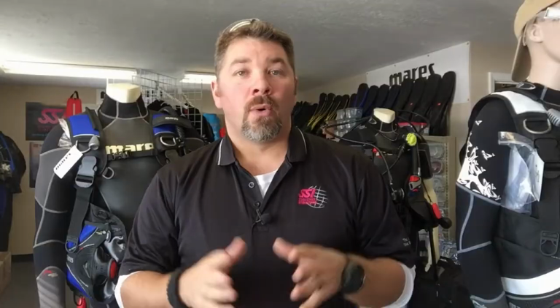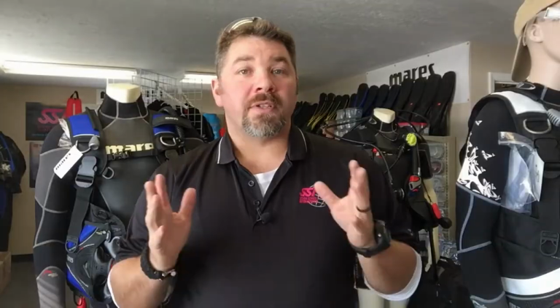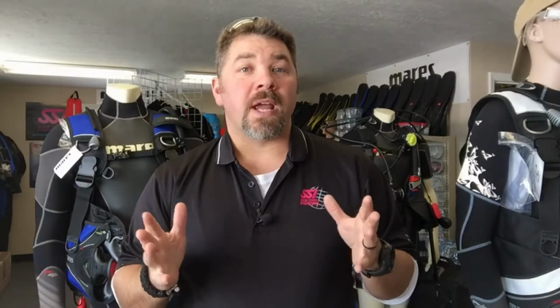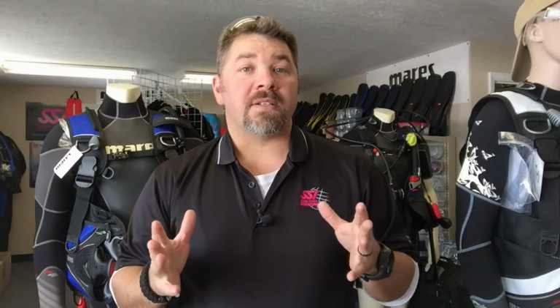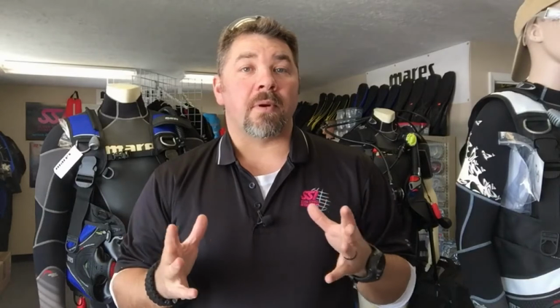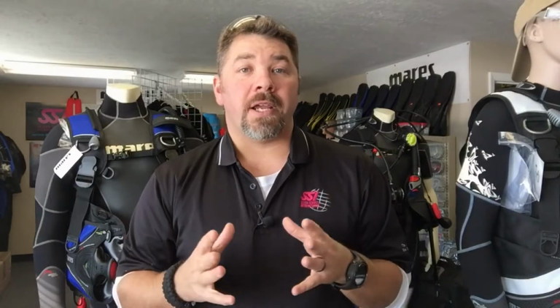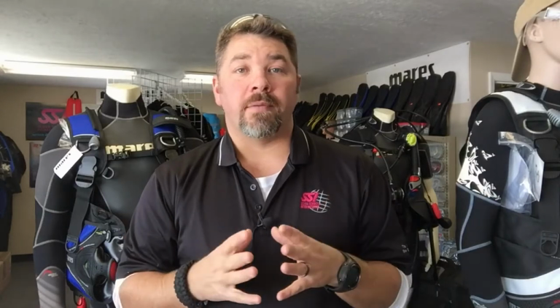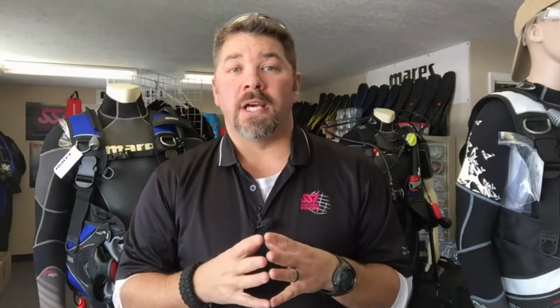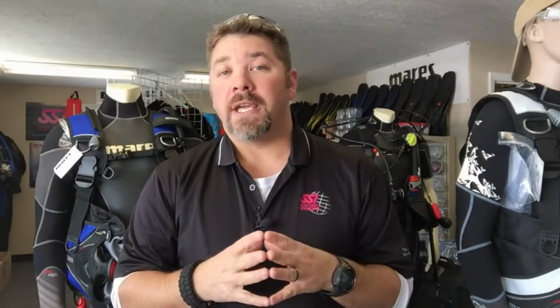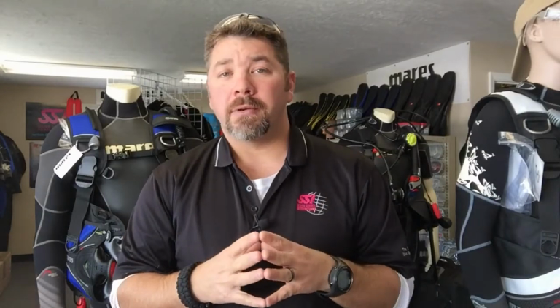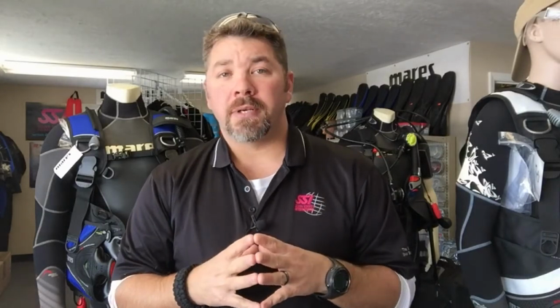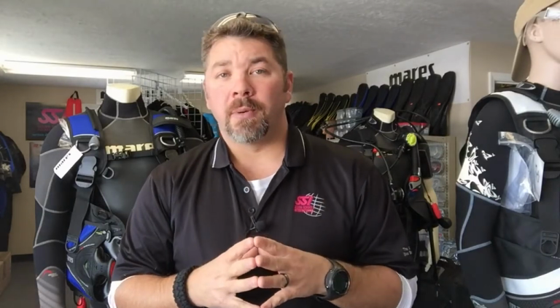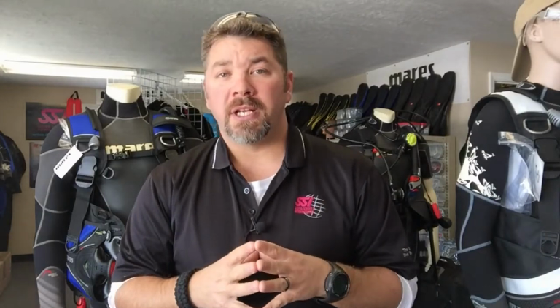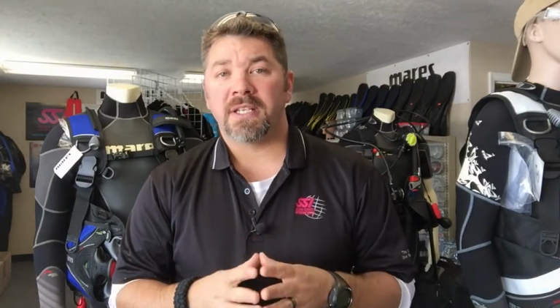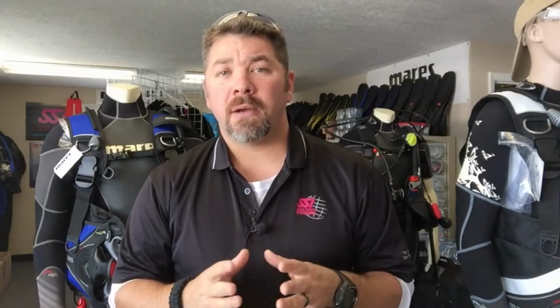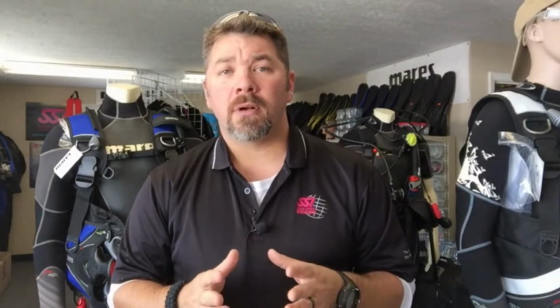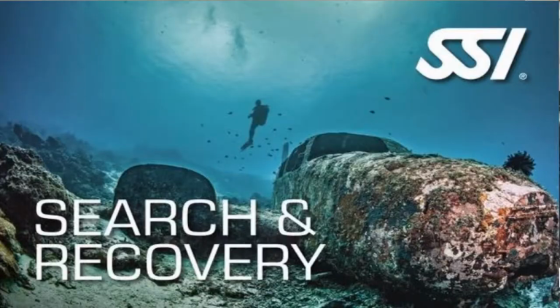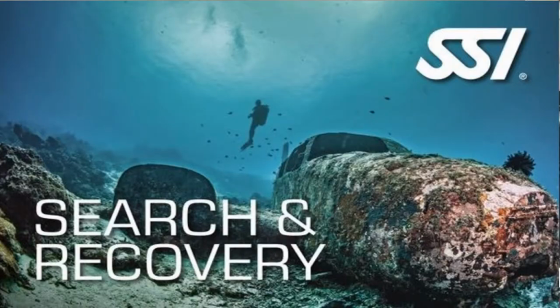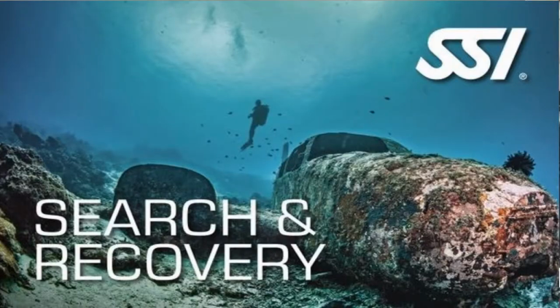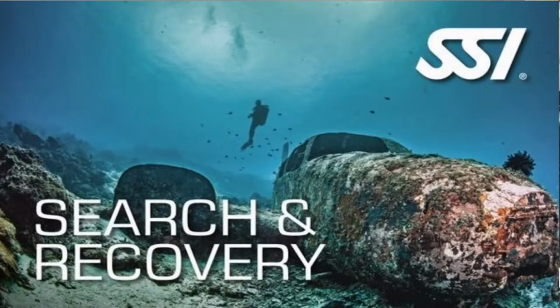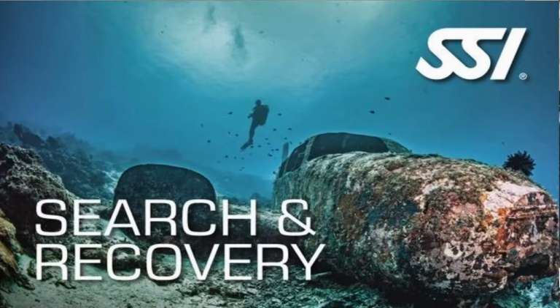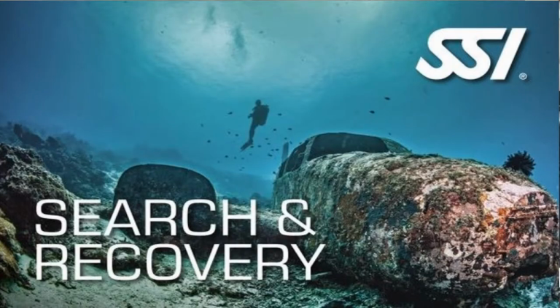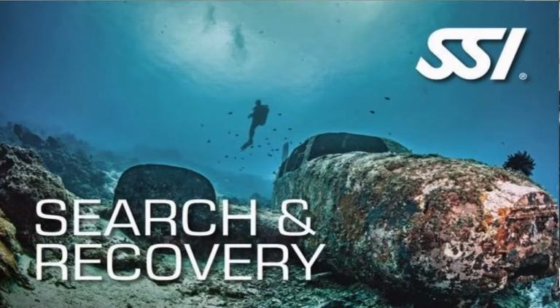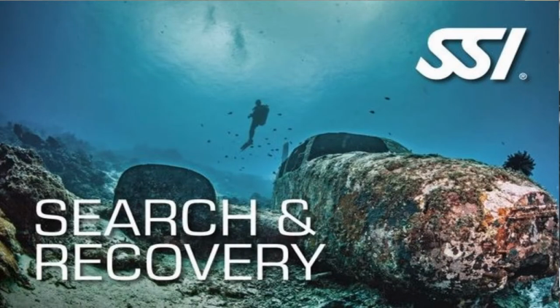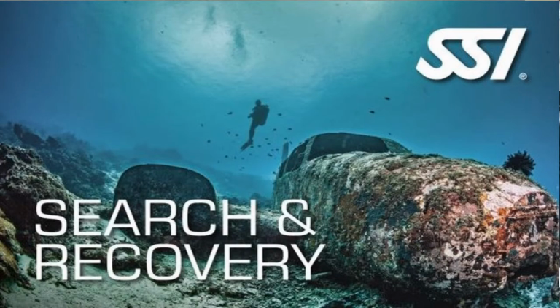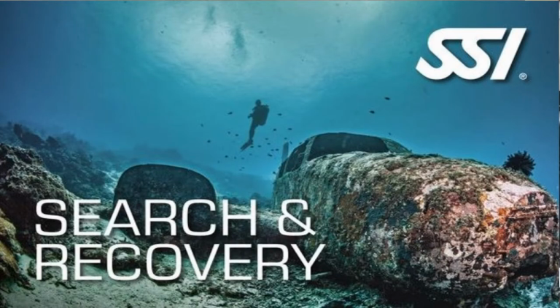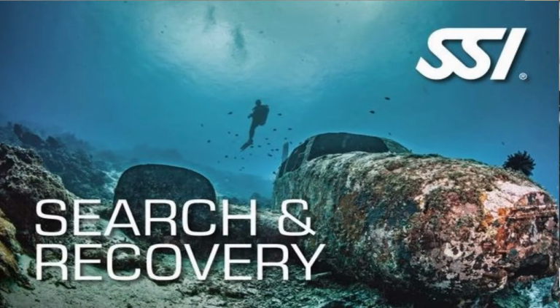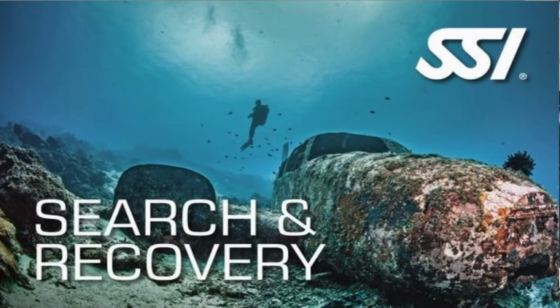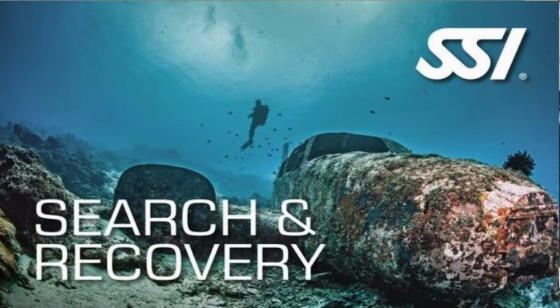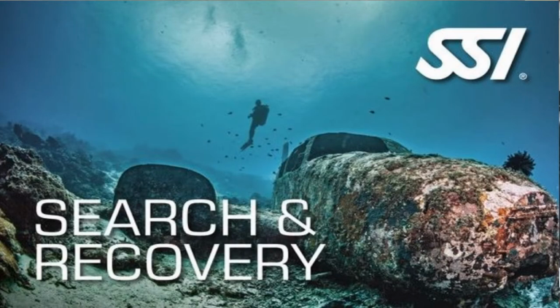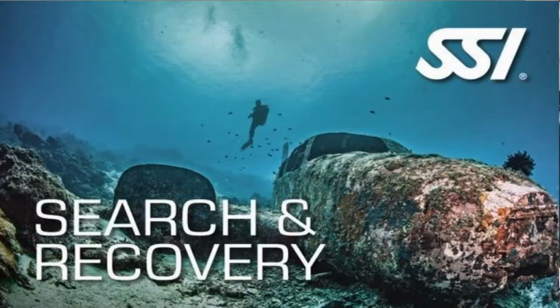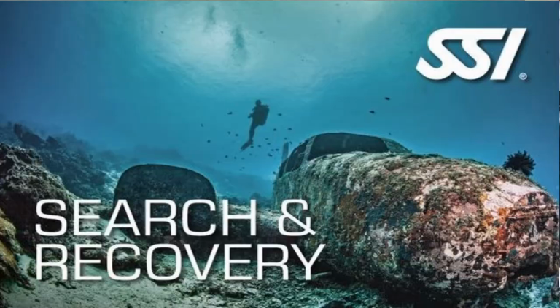What's up guys? It's Brian again from Lake Hickory Scoobin' Arena. Today we're going to talk about the Search and Recovery Specialty Diver Certification.